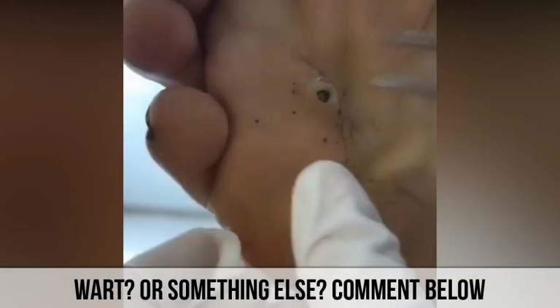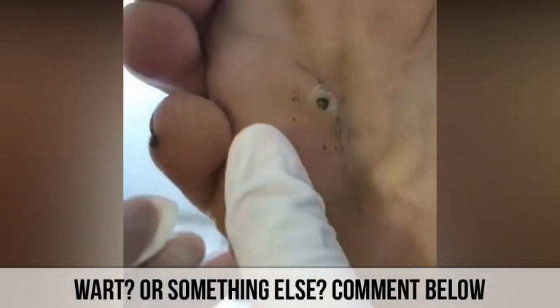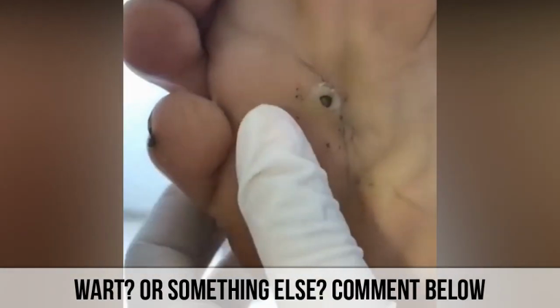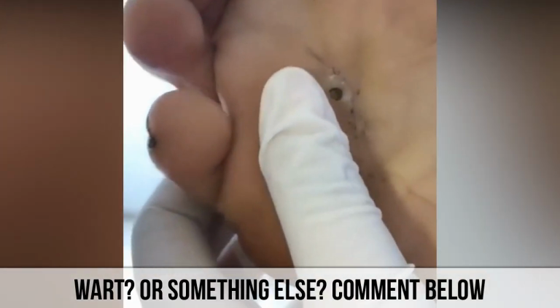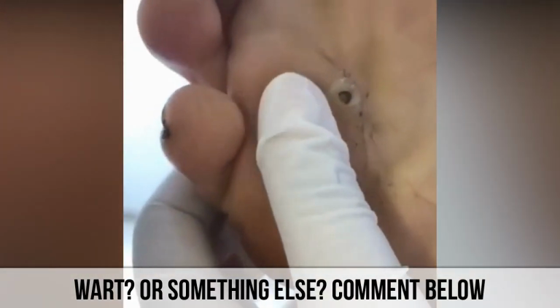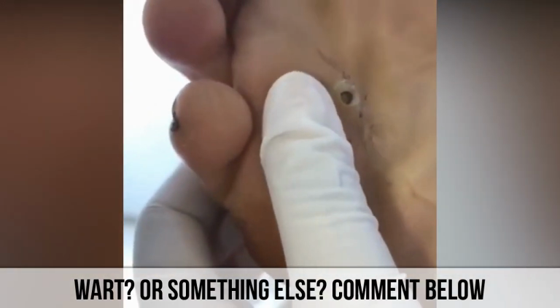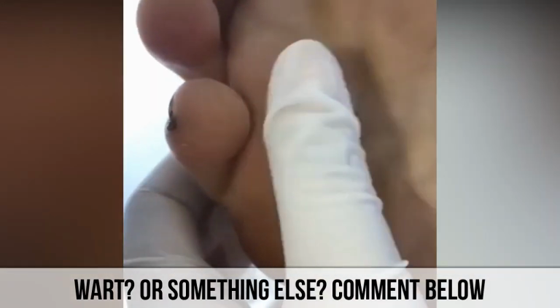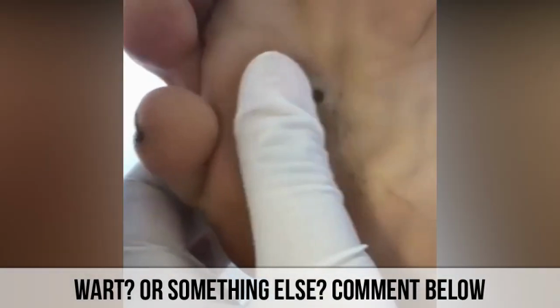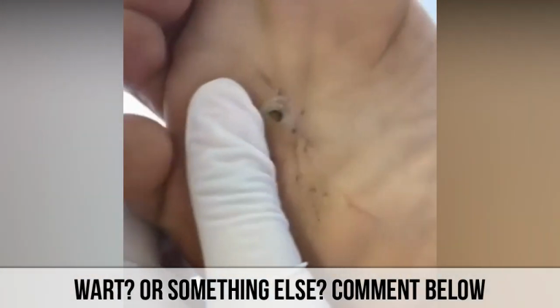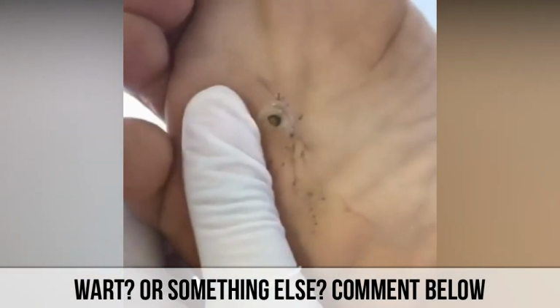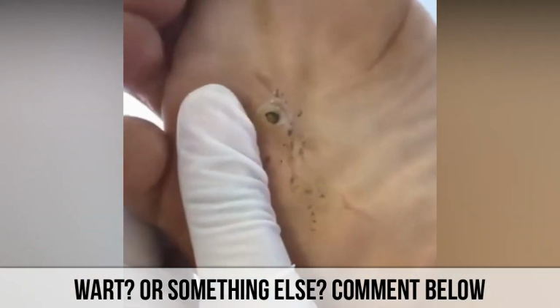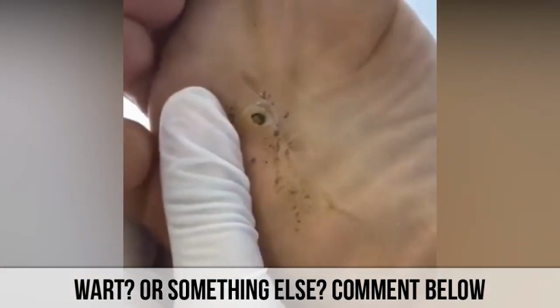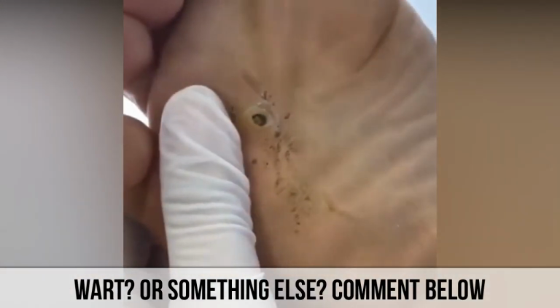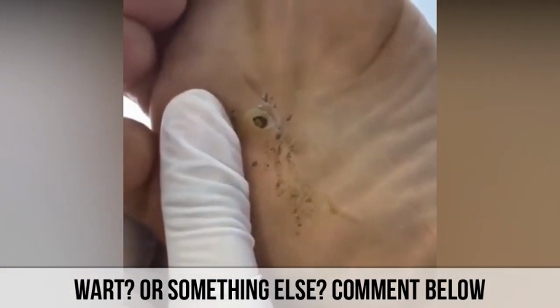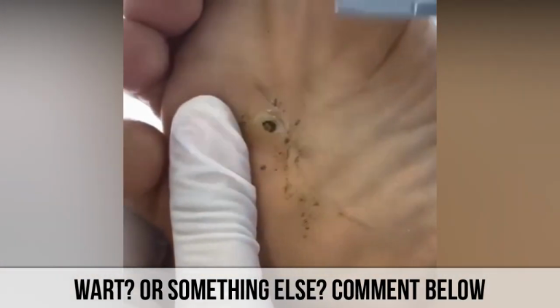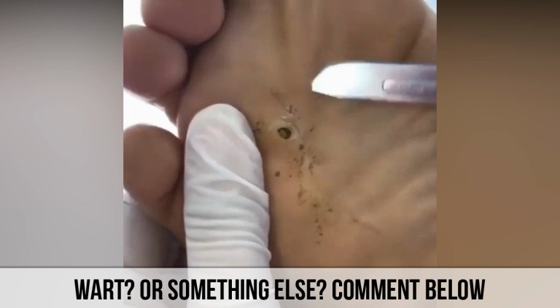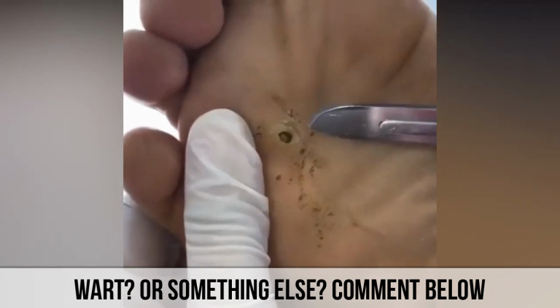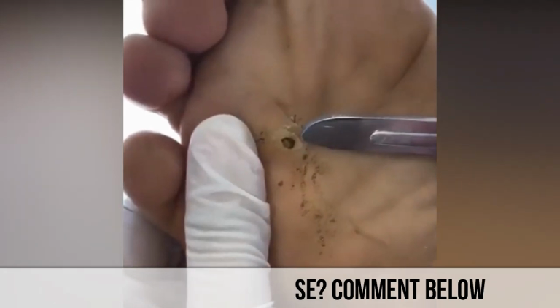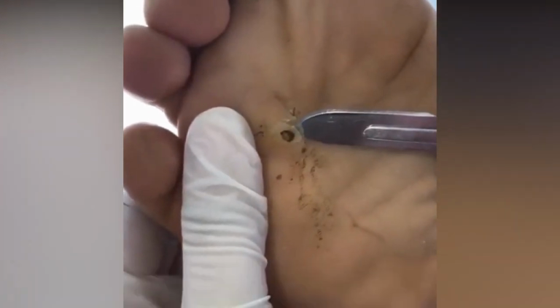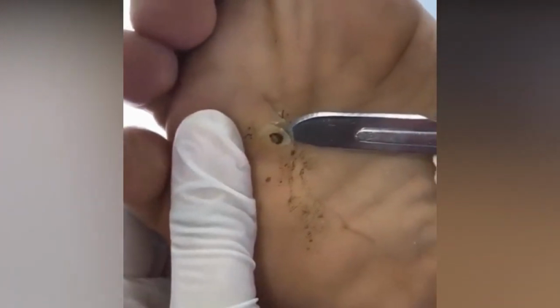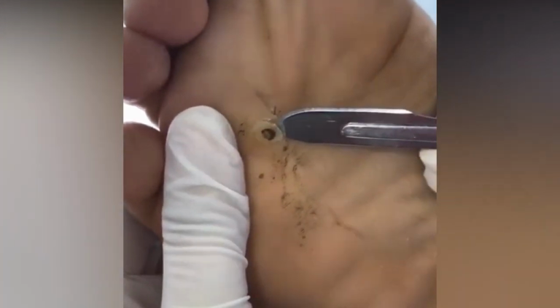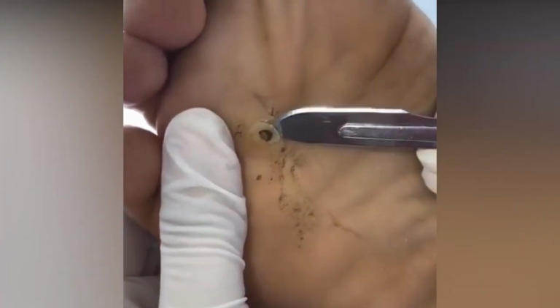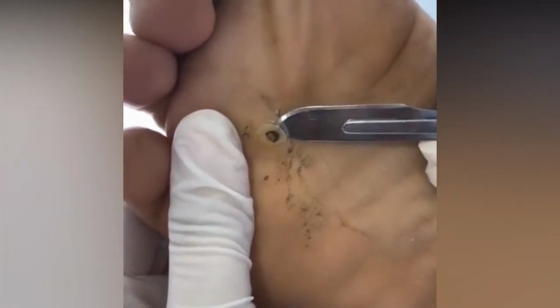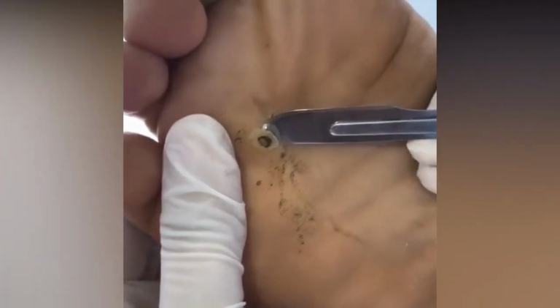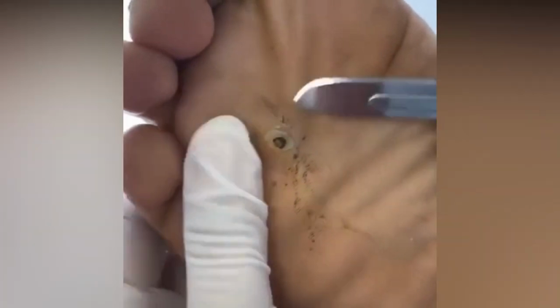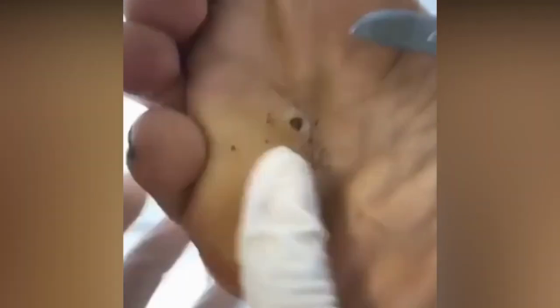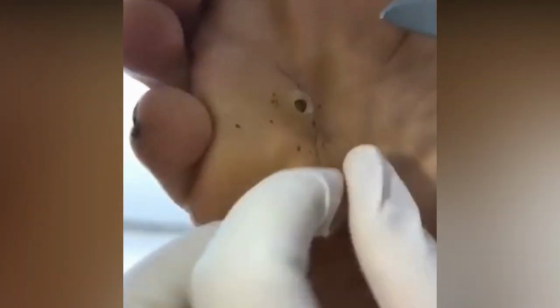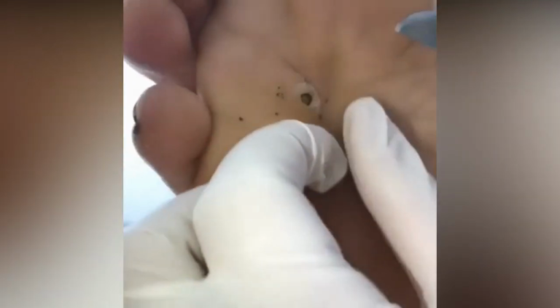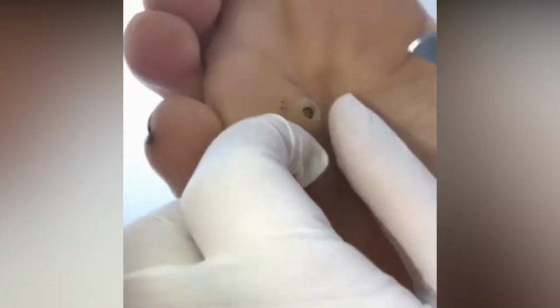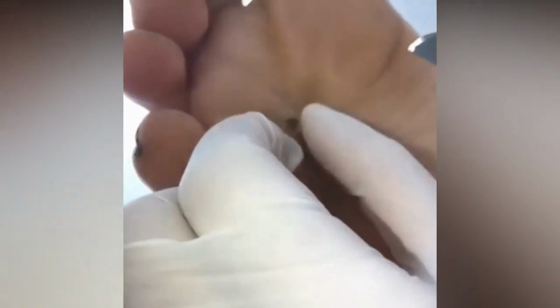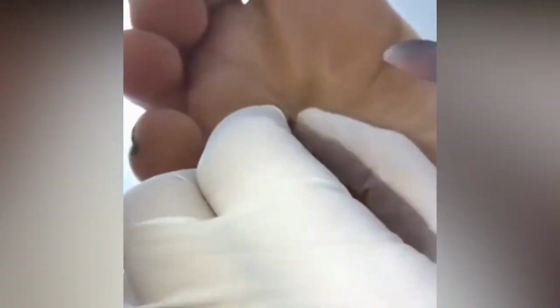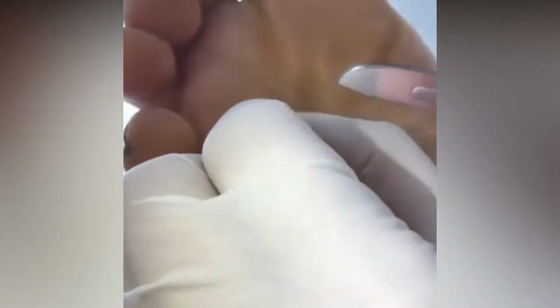This video appears to show a foreign body being removed from the foot. Some people believe it is a wart — what do you think?